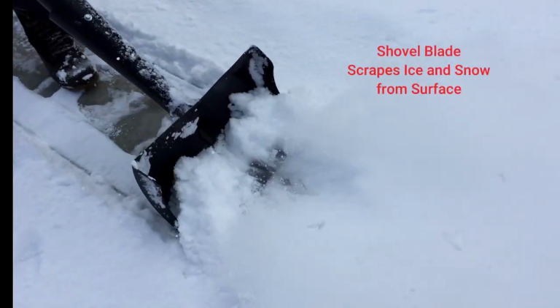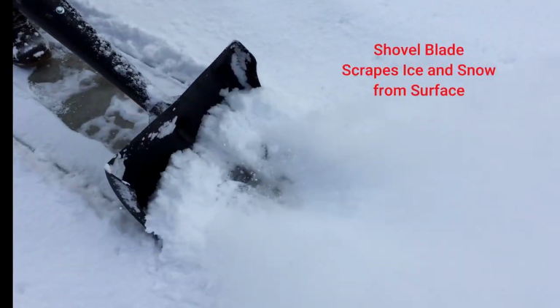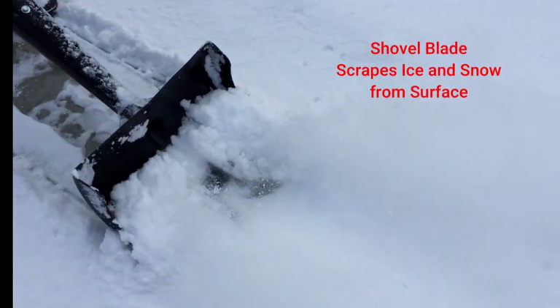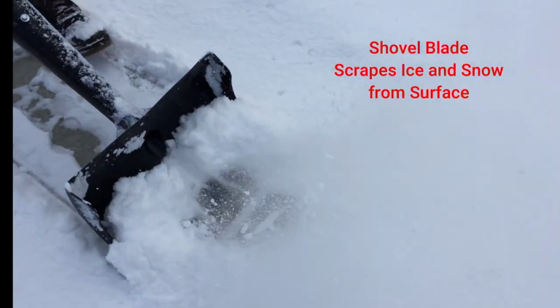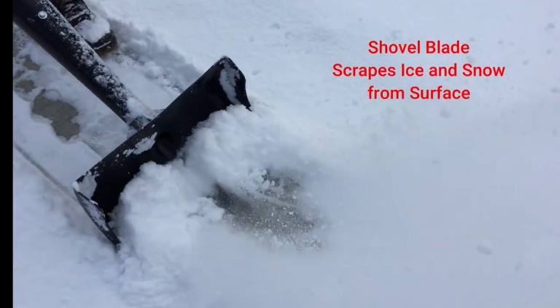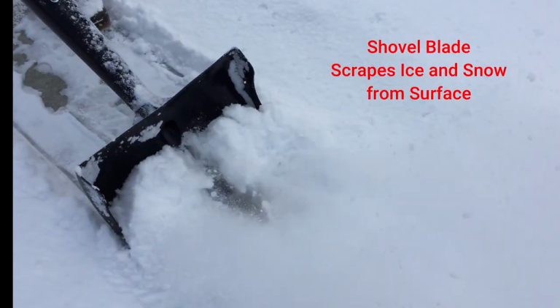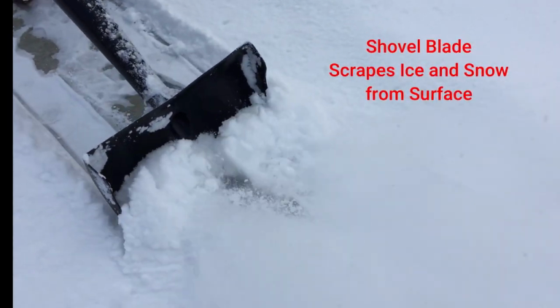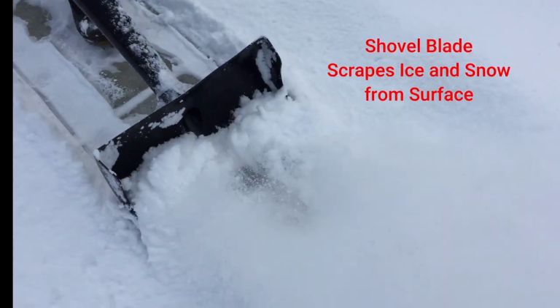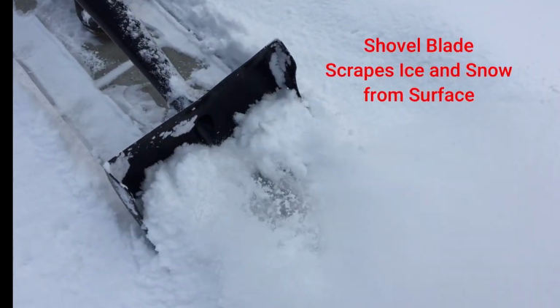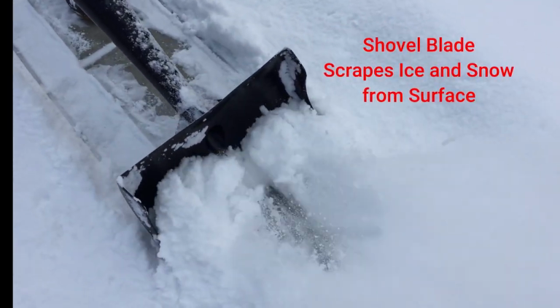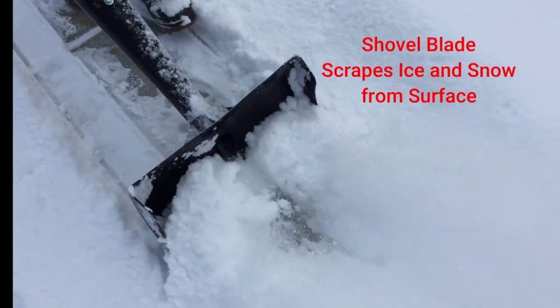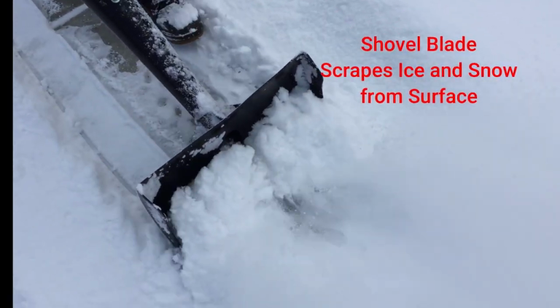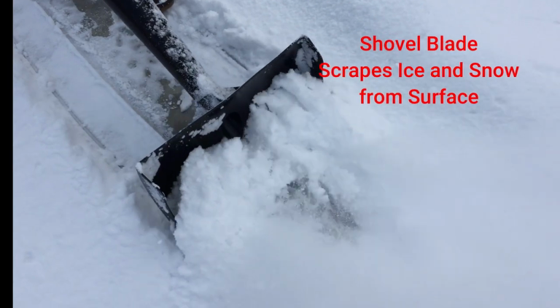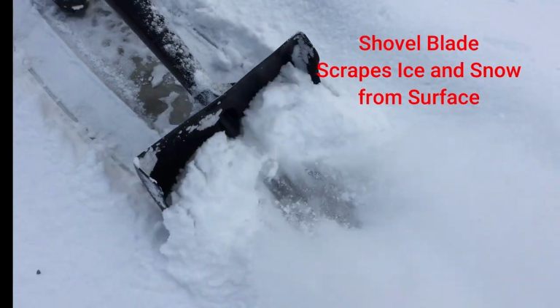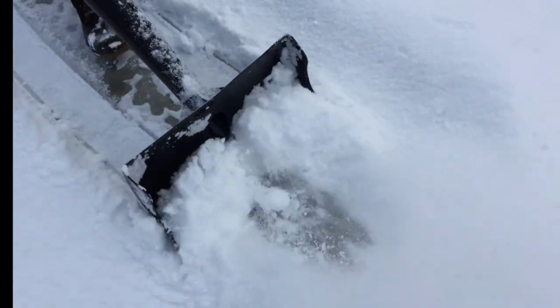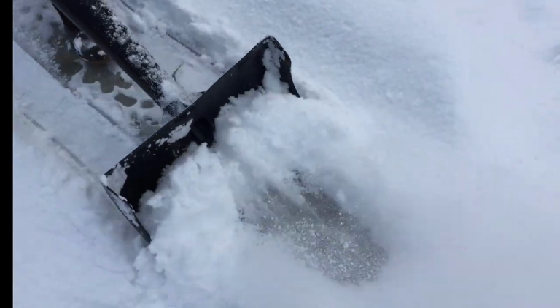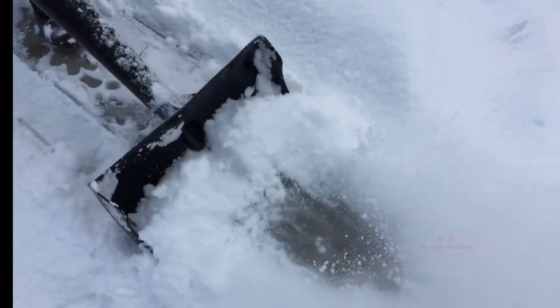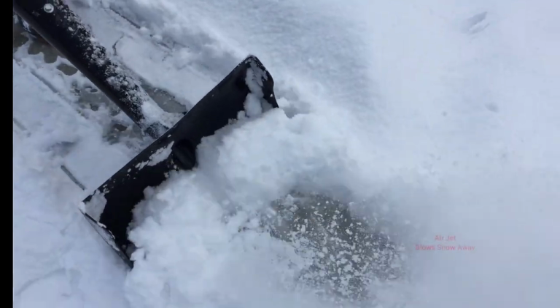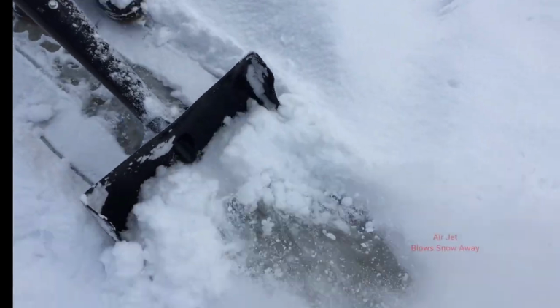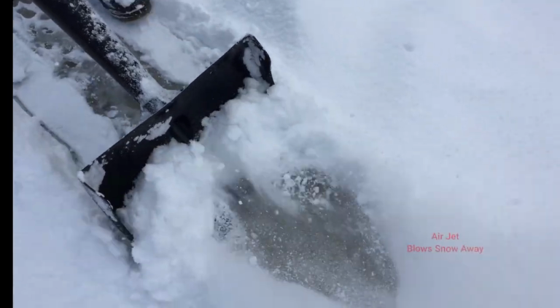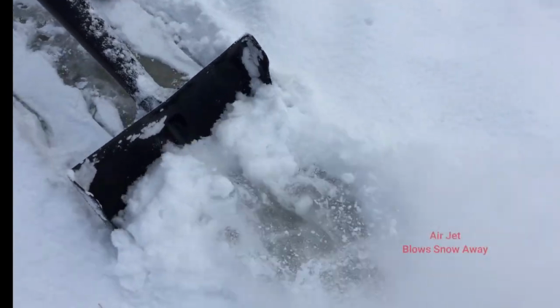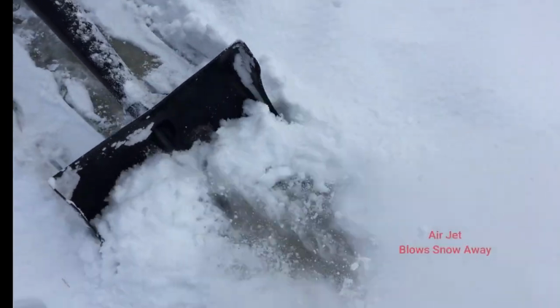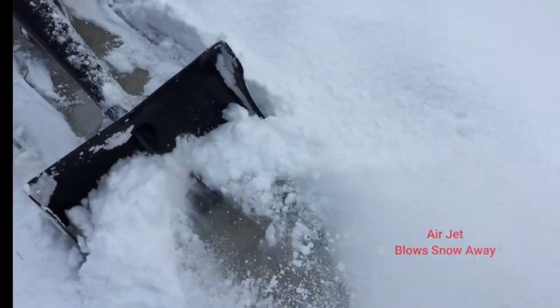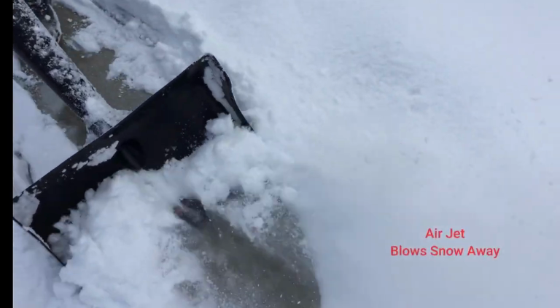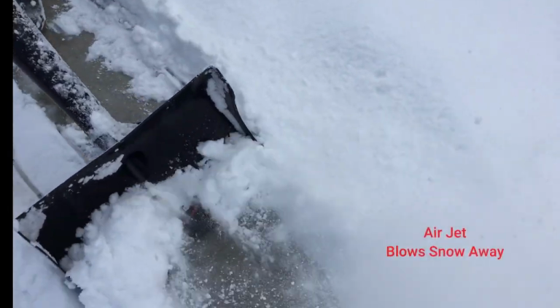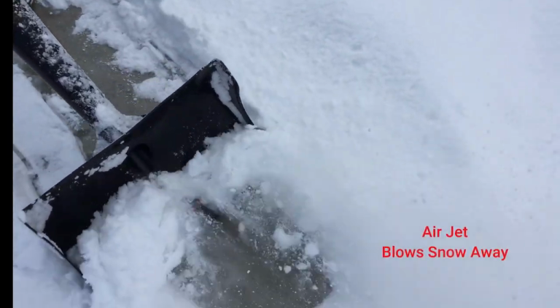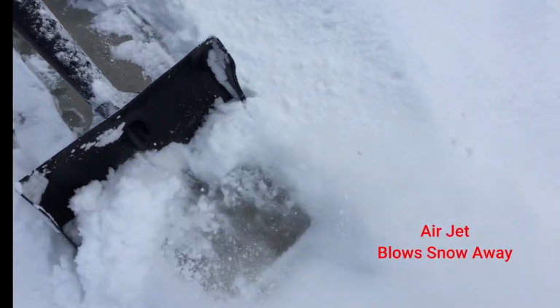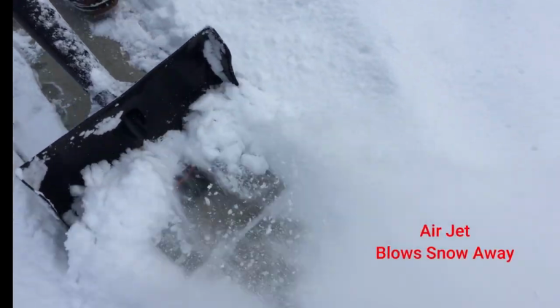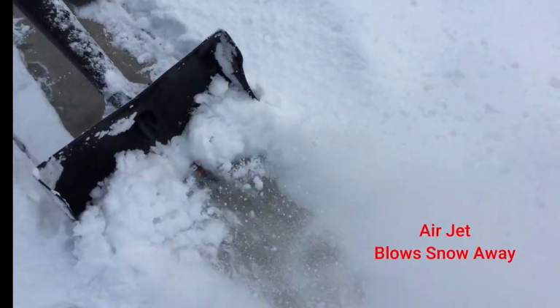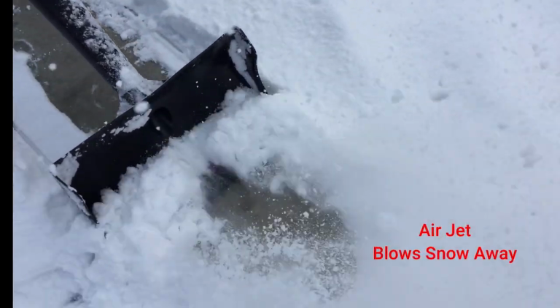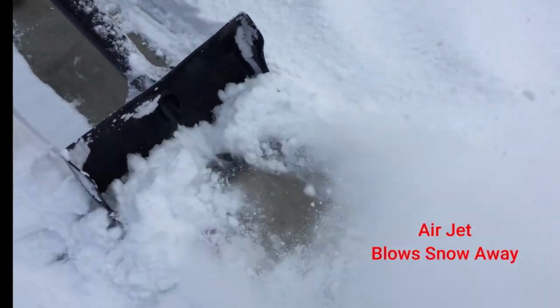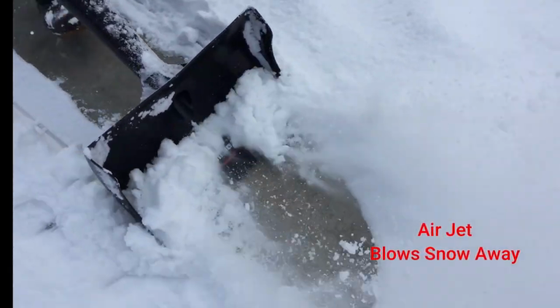The shovel blade scrapes hard packed snow and ice from the surface. The air jet blows the snow away.